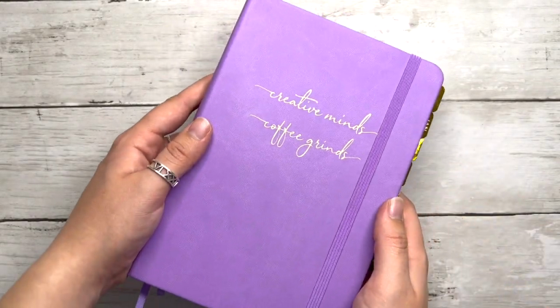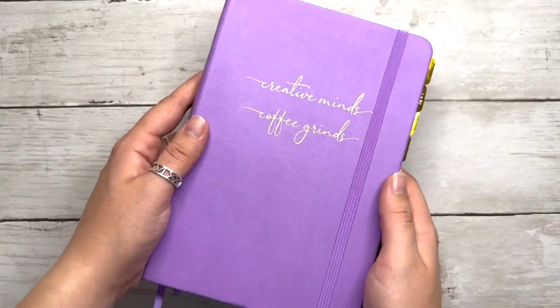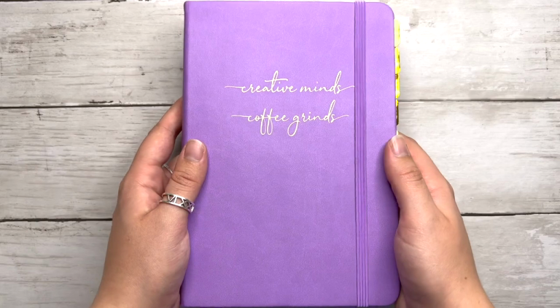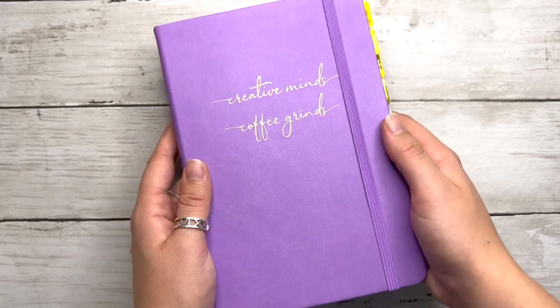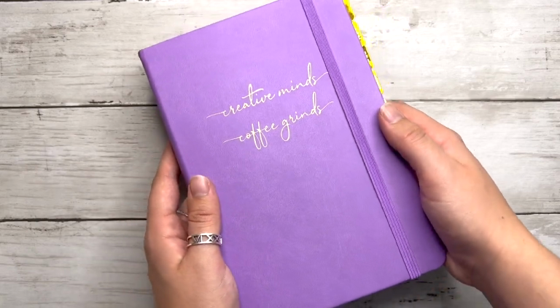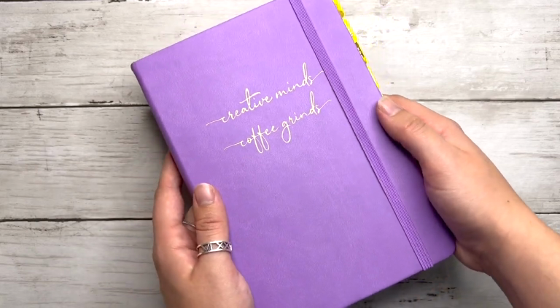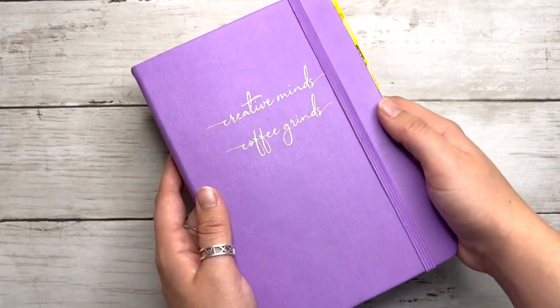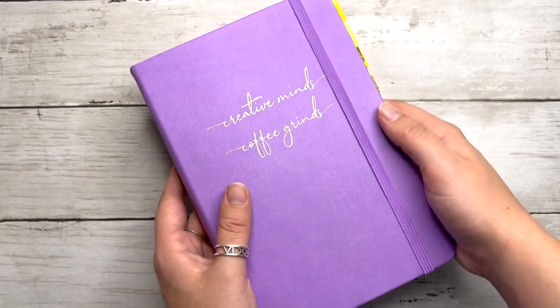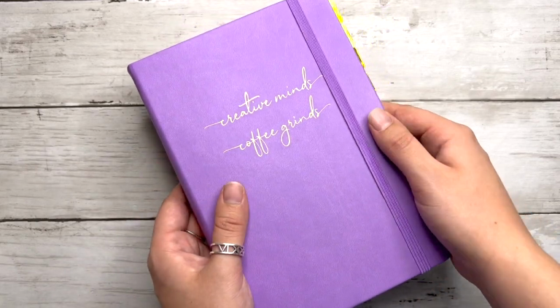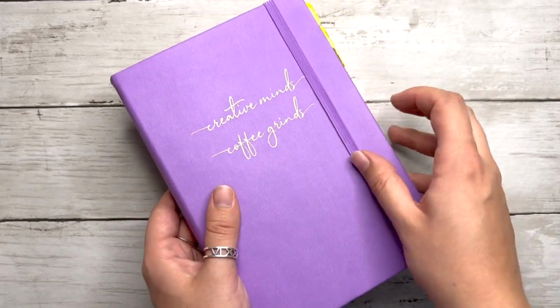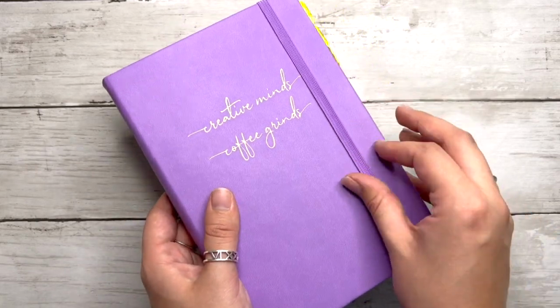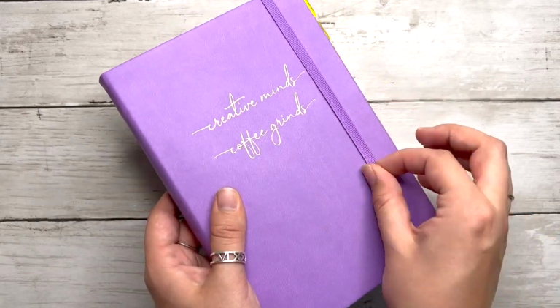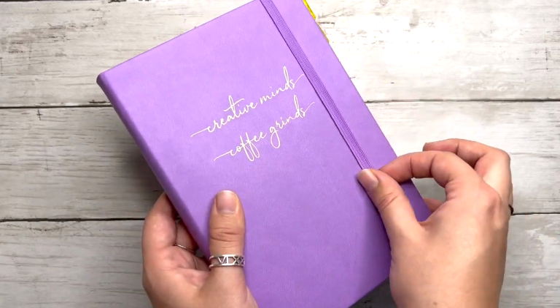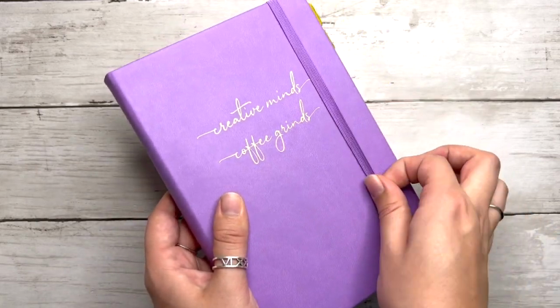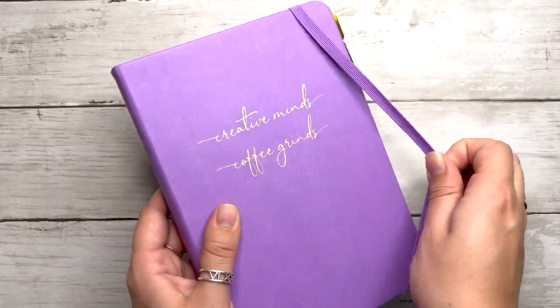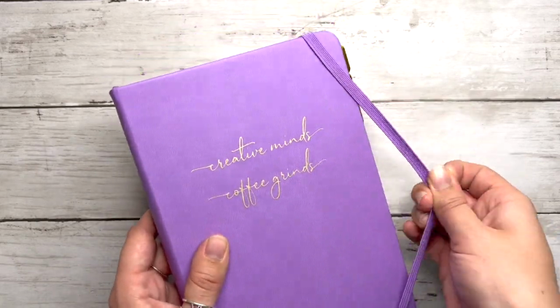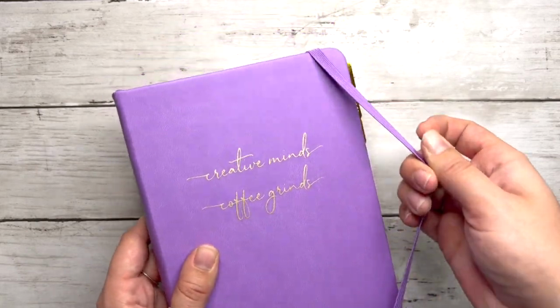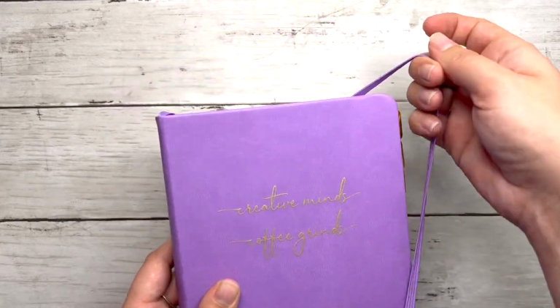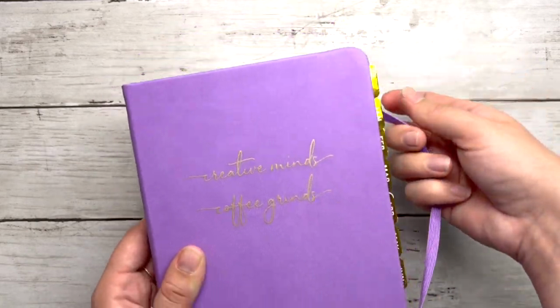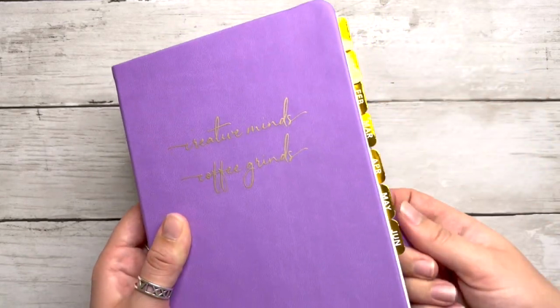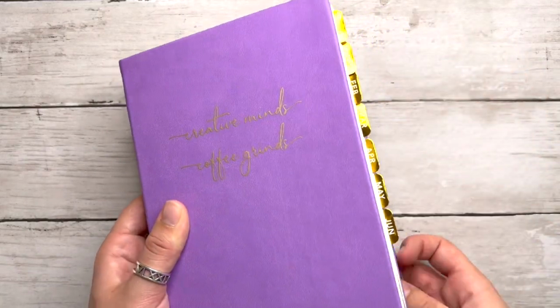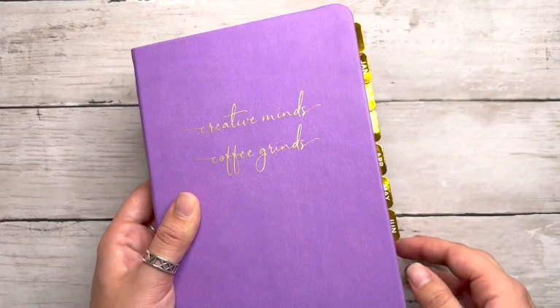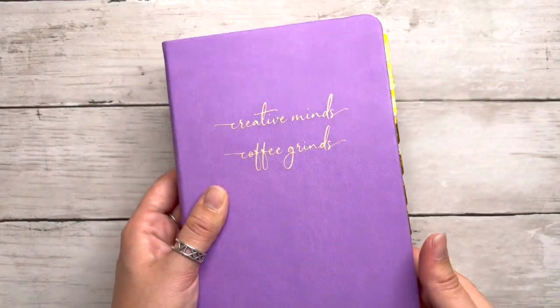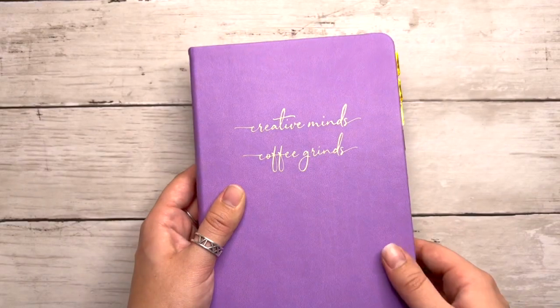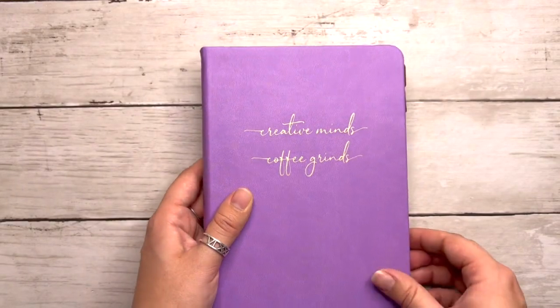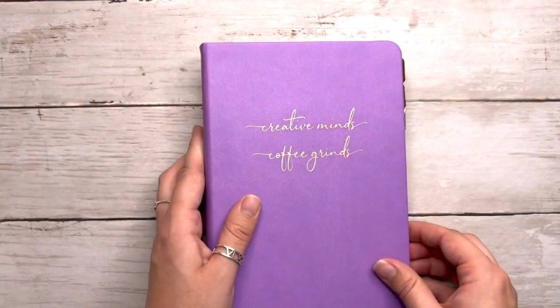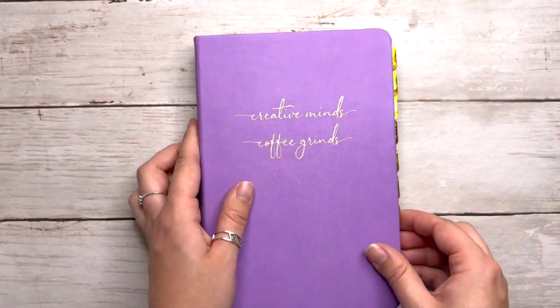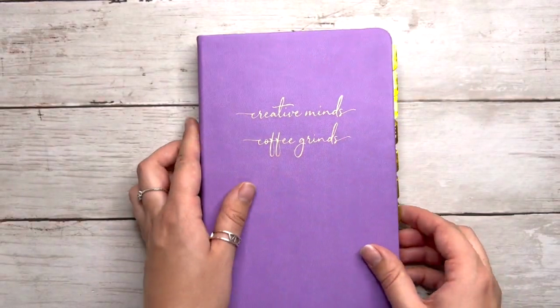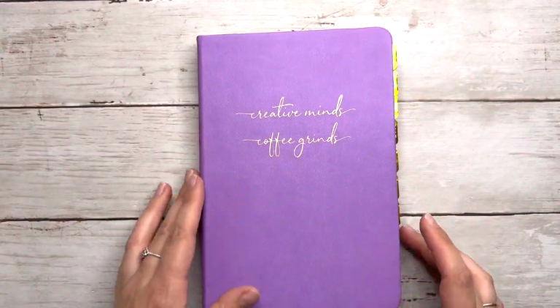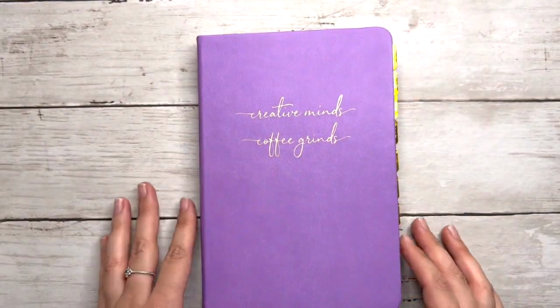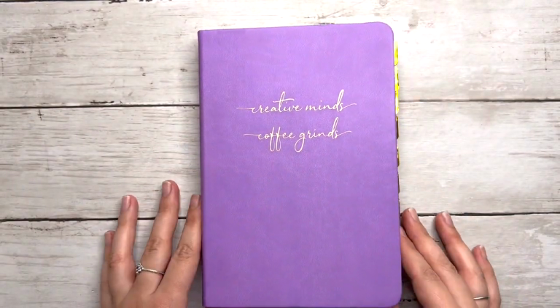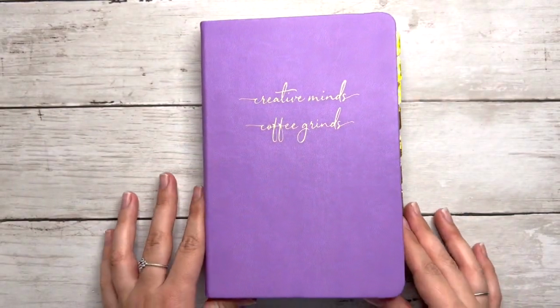Hey everyone, it's Tori and welcome back to my channel, or welcome if you're new. For today's video I'm doing my June 2022 bullet journal plan with me.